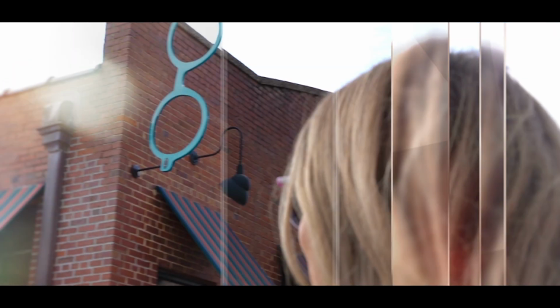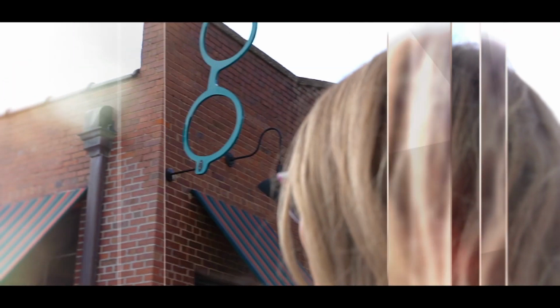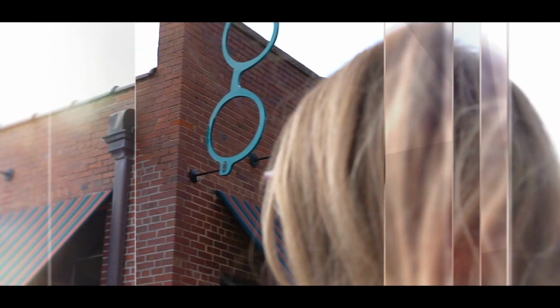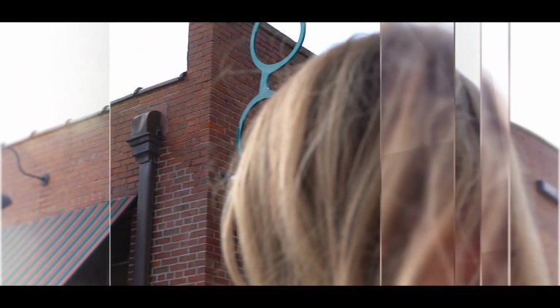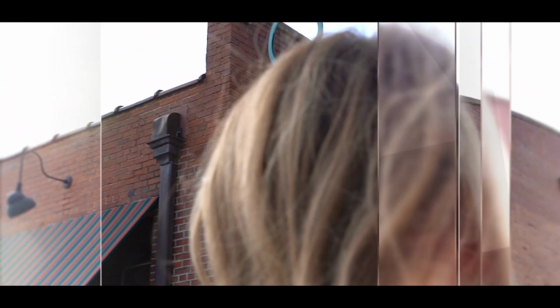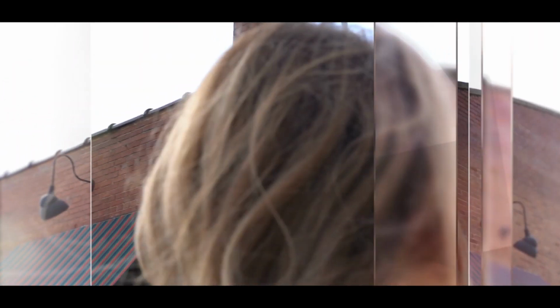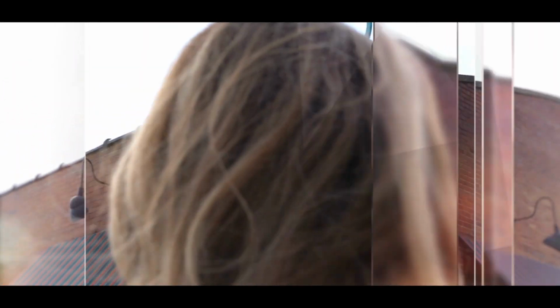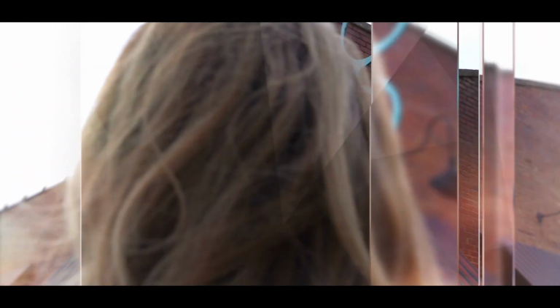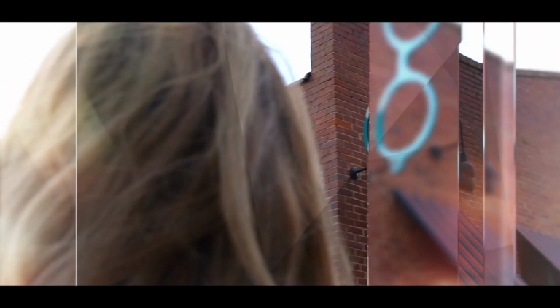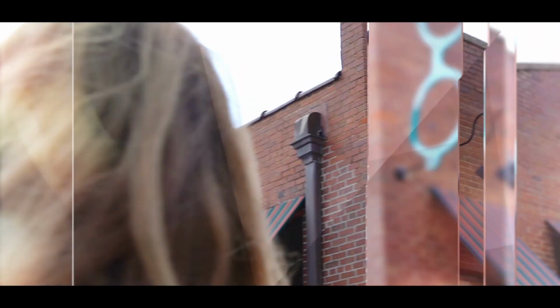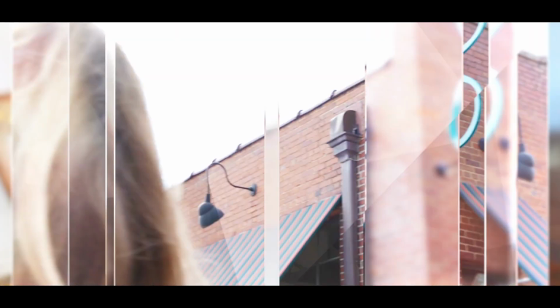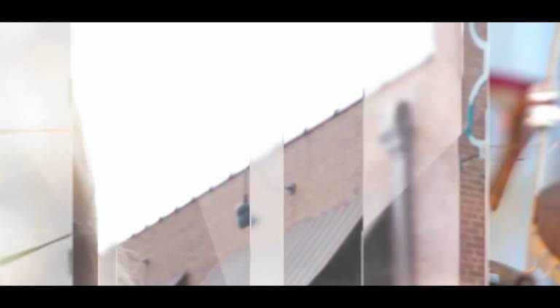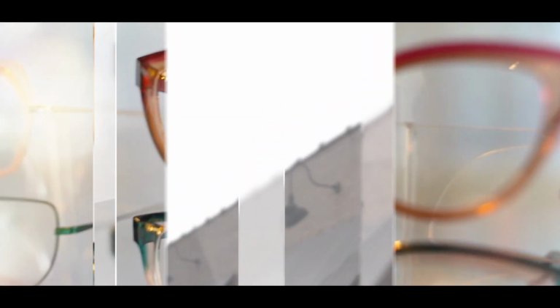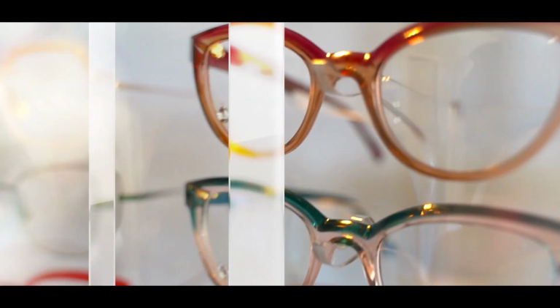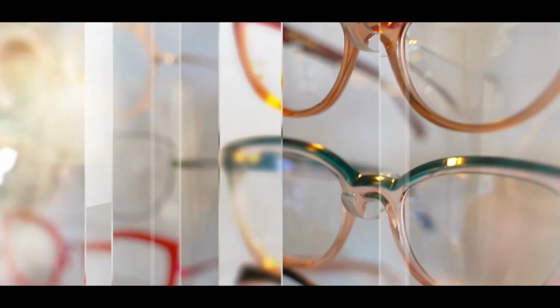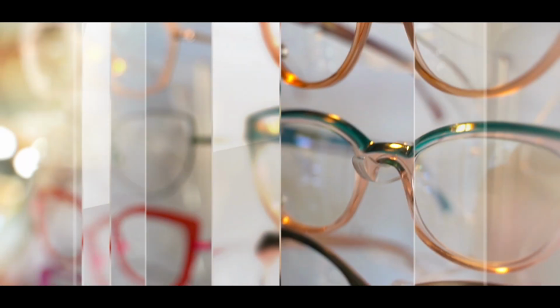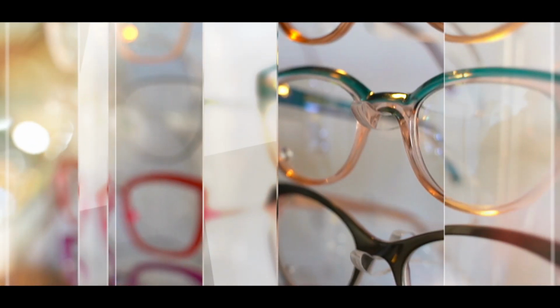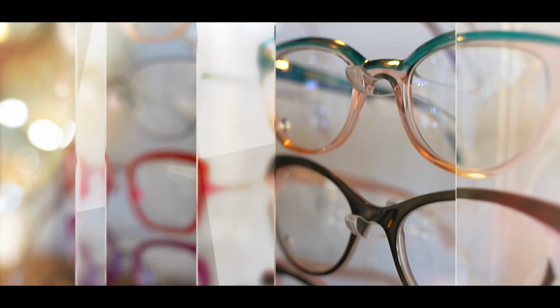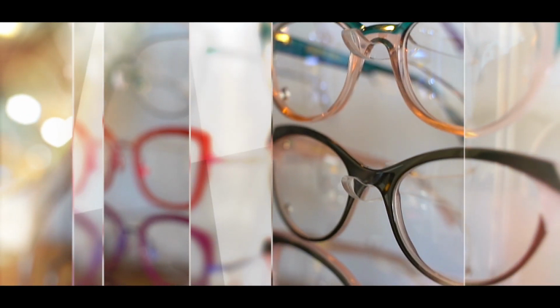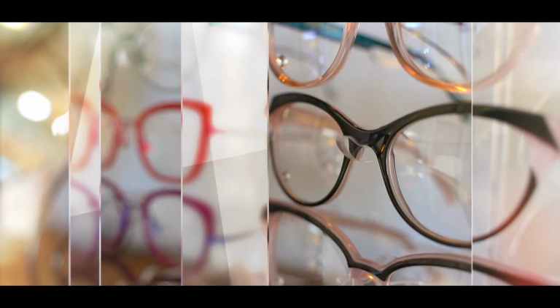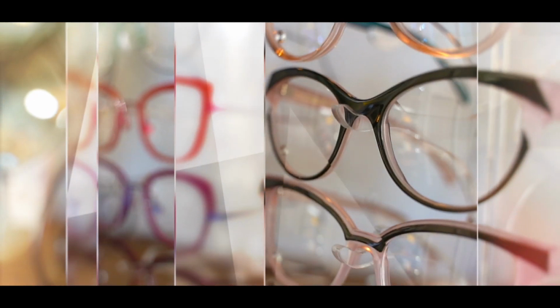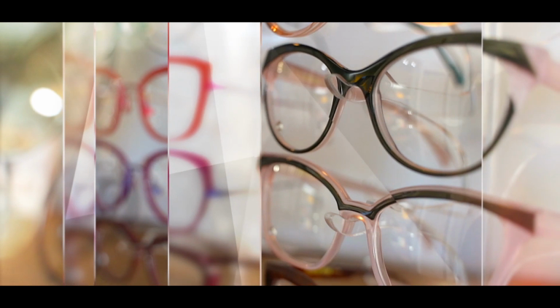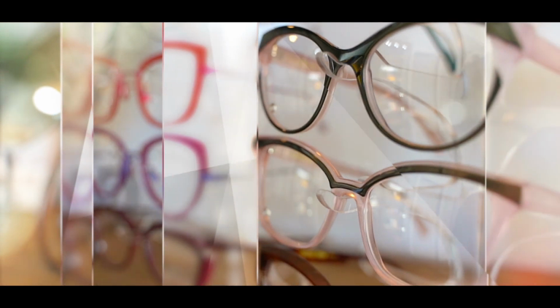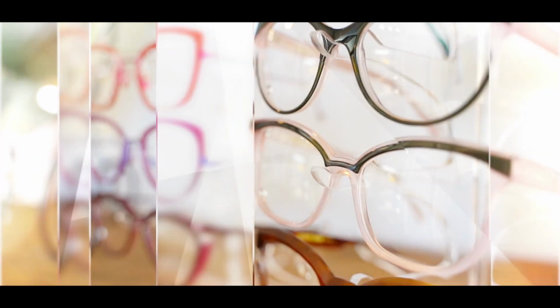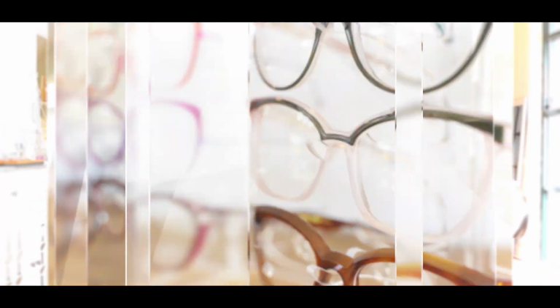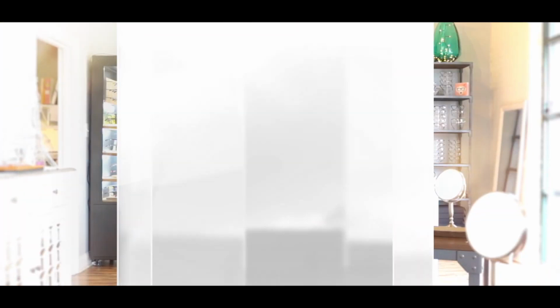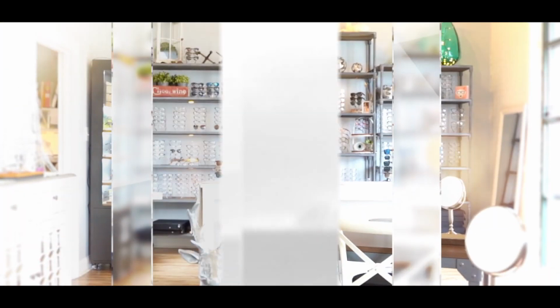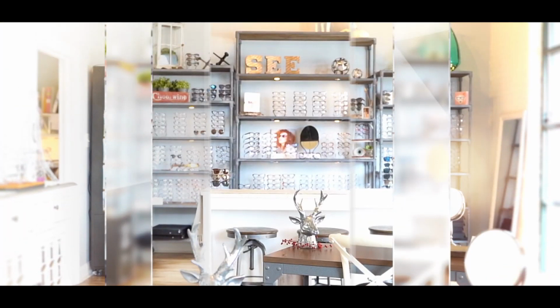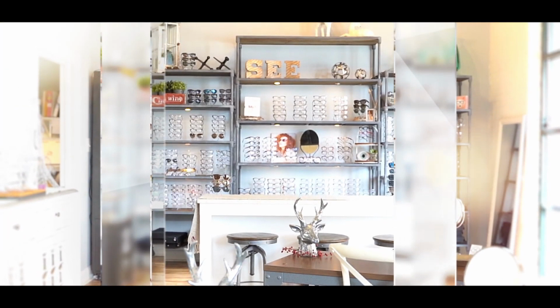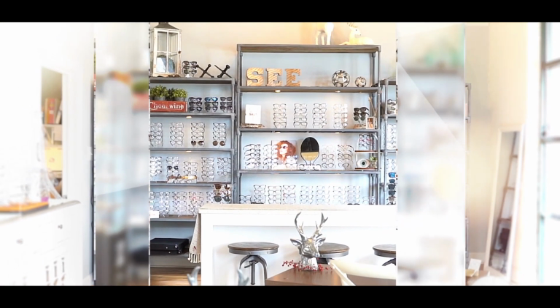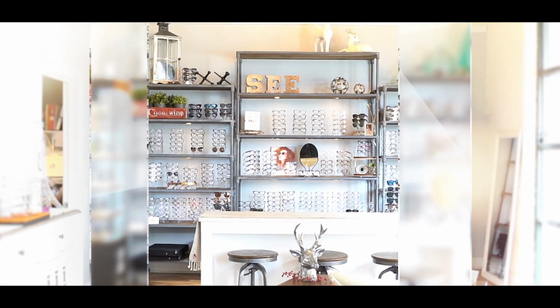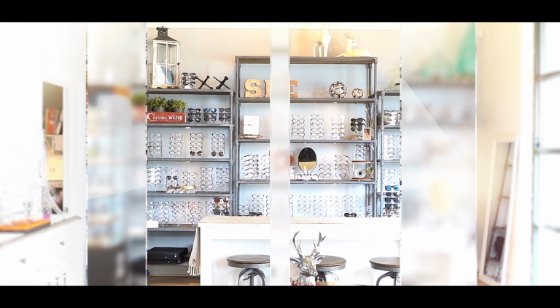Welcome to iSchool with Dr. D, where my goal is to arm you with the knowledge you need to take control of your eye health and have the best vision possible.